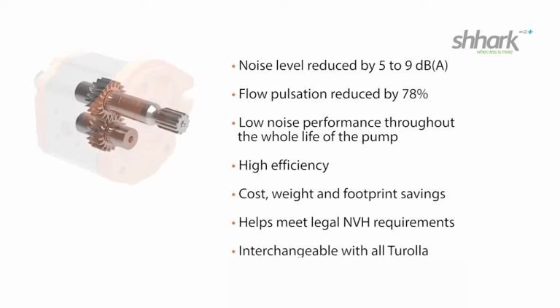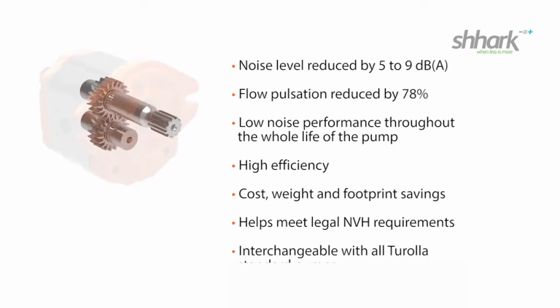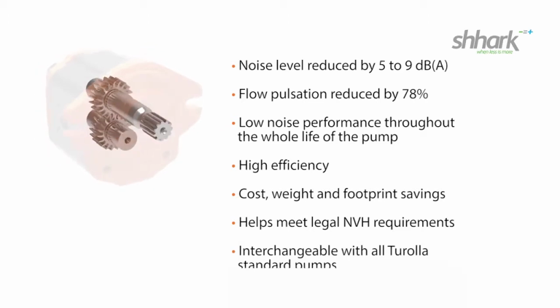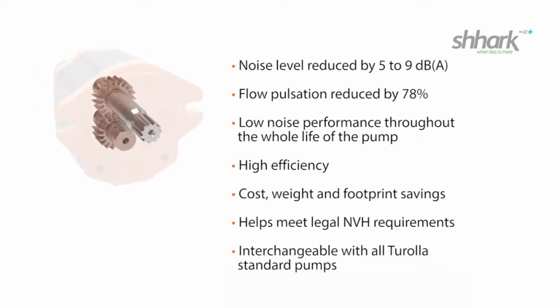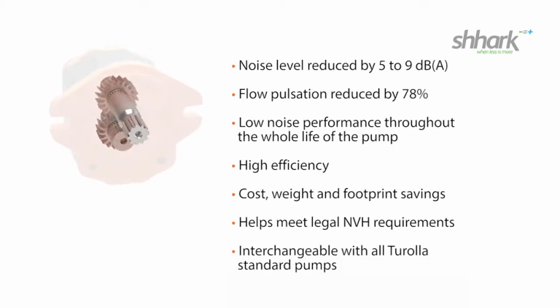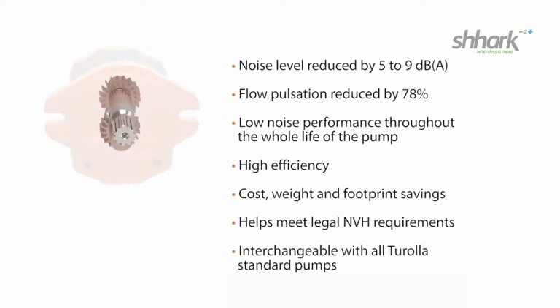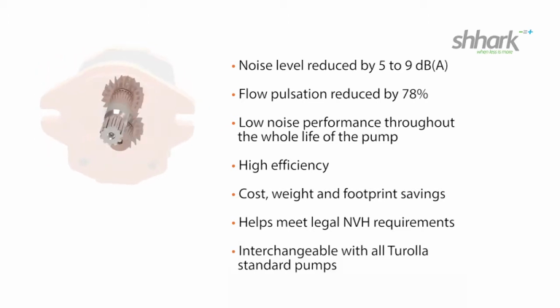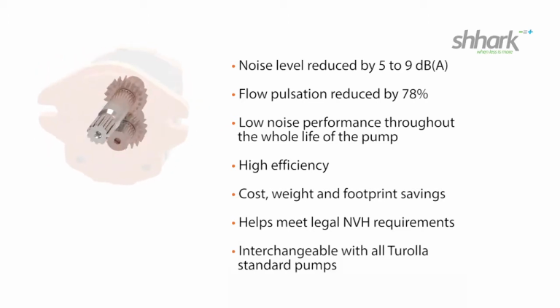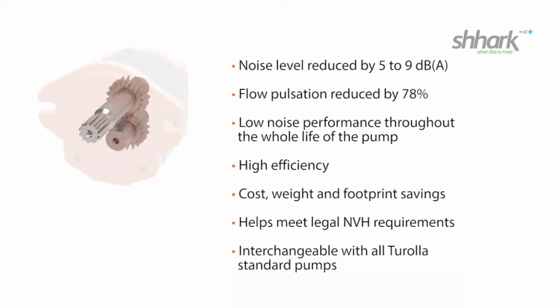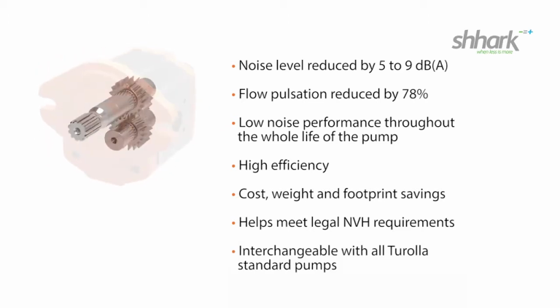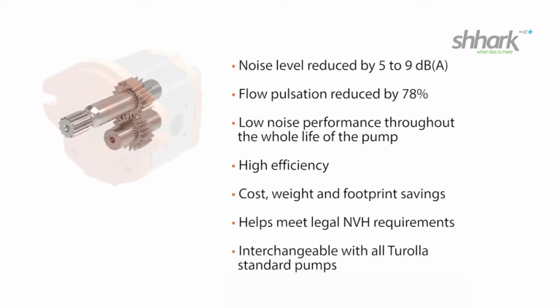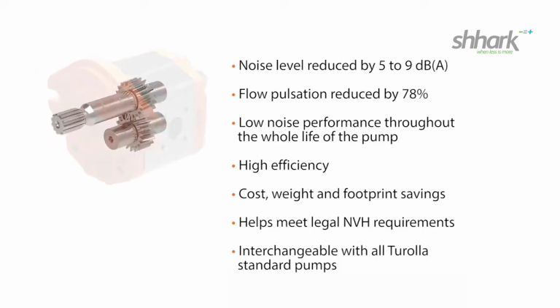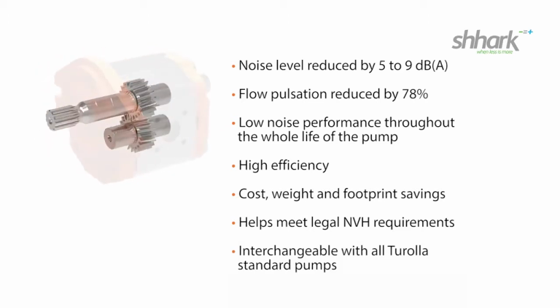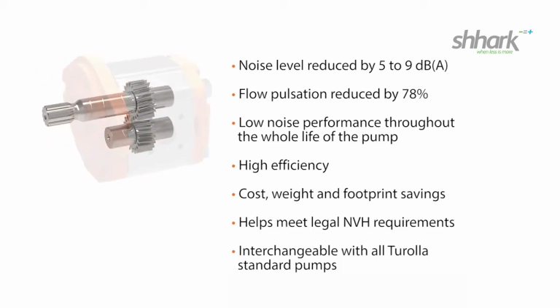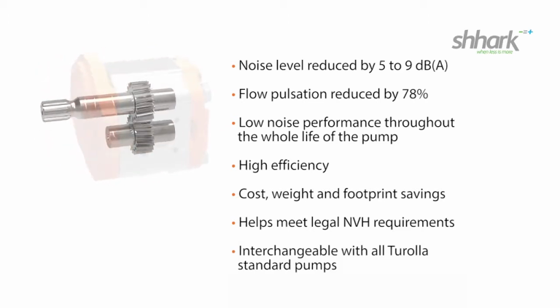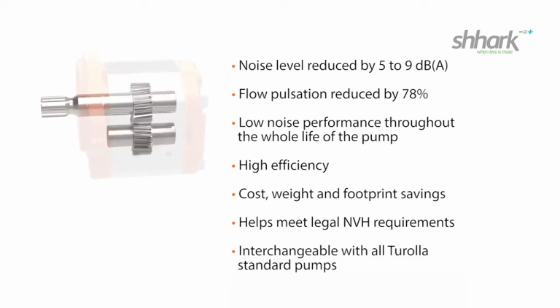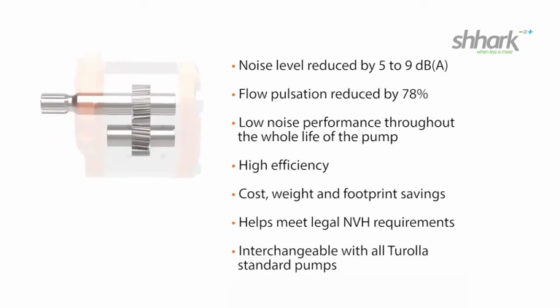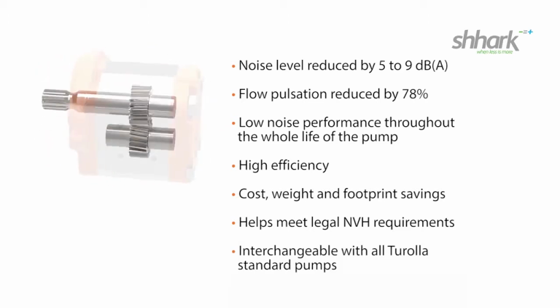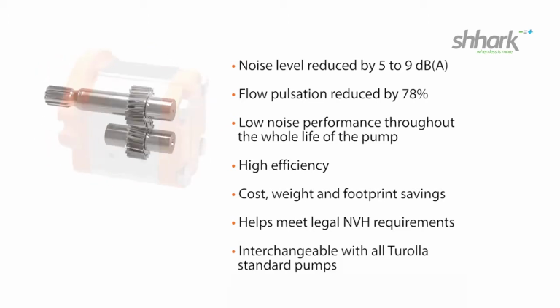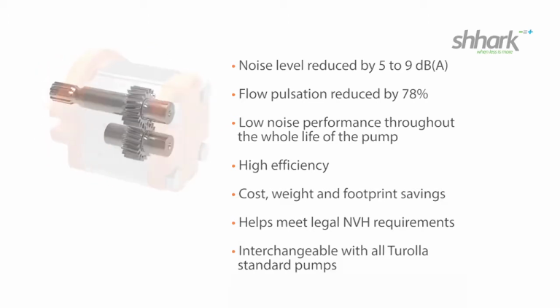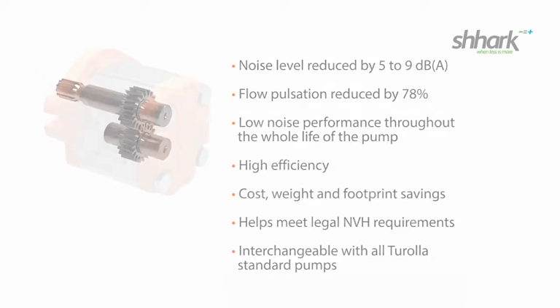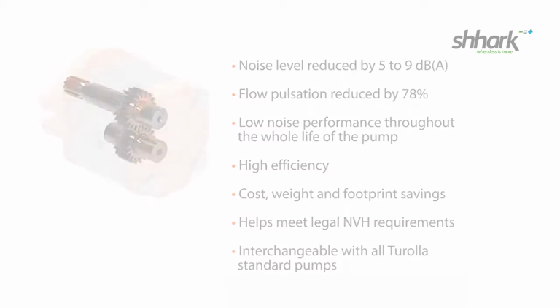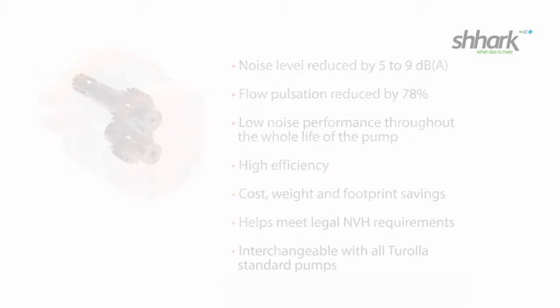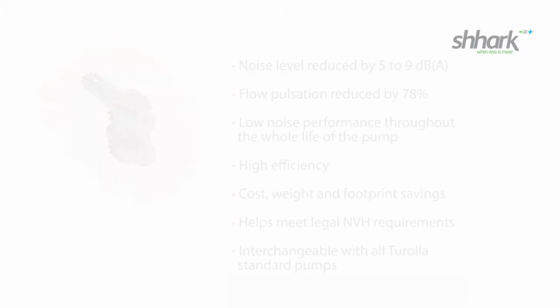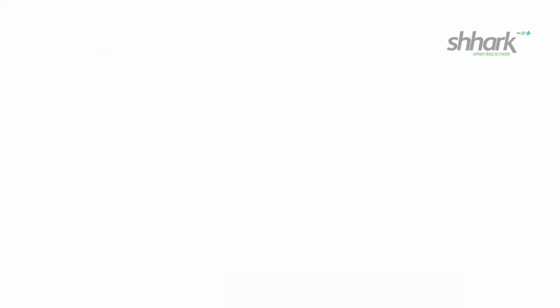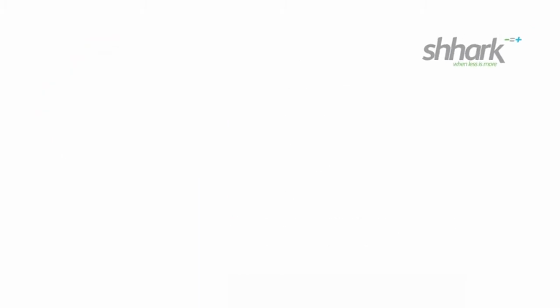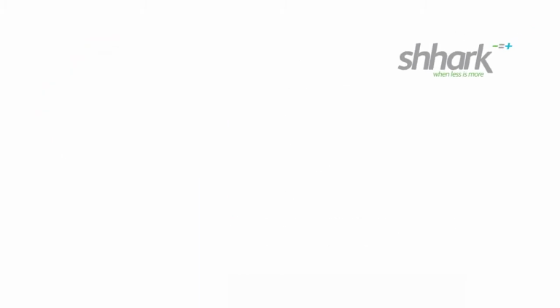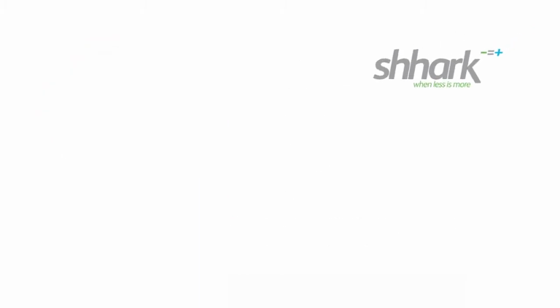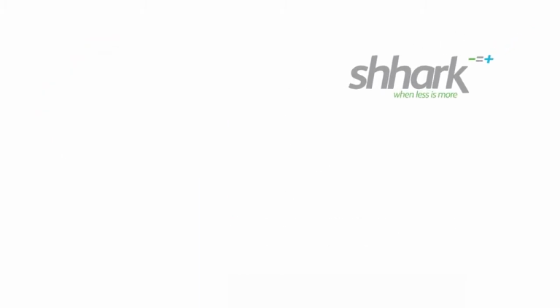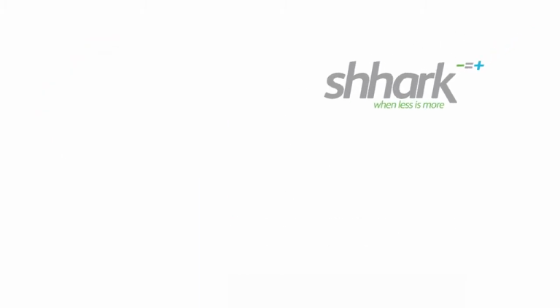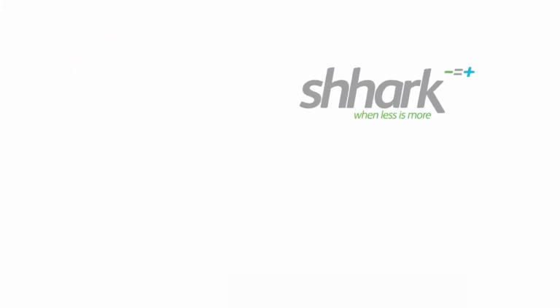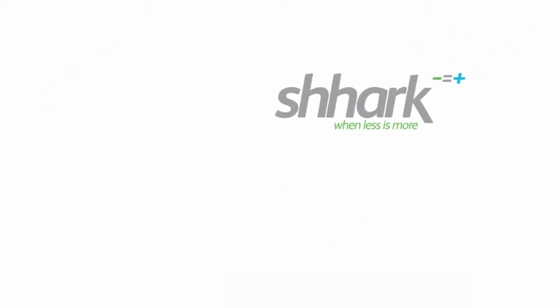Interchangeable with all Tirola standard pumps. Shark — when less is more.